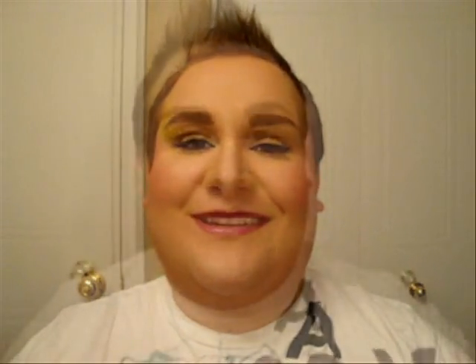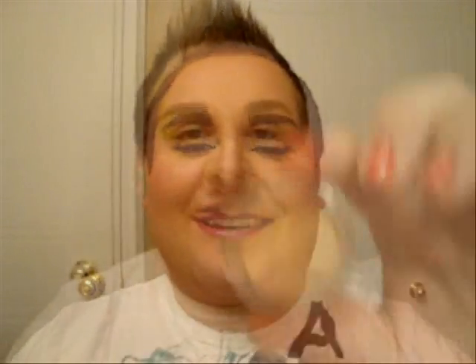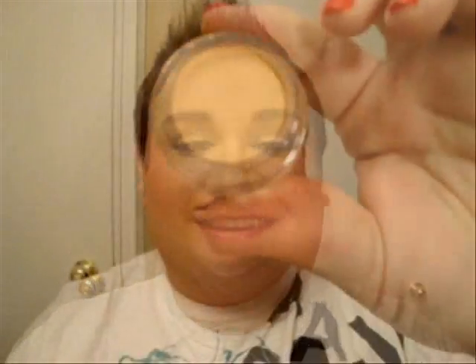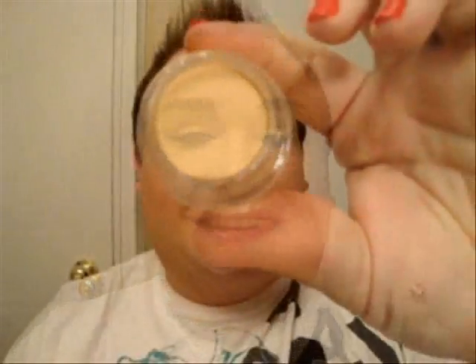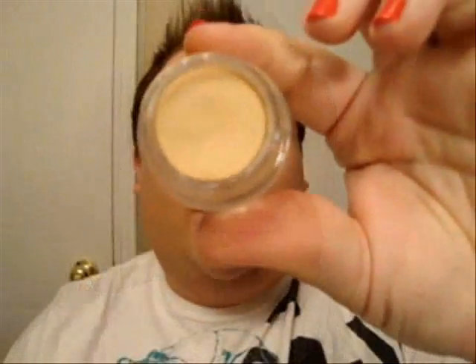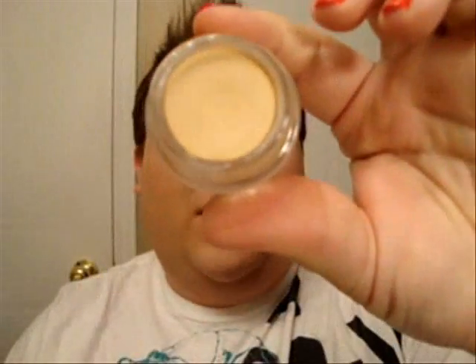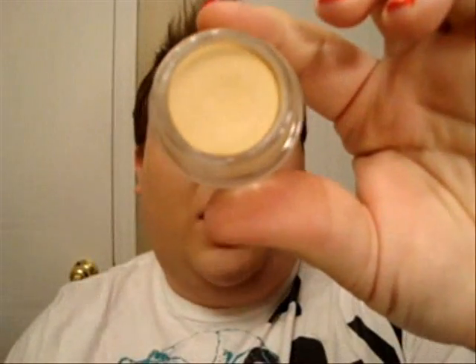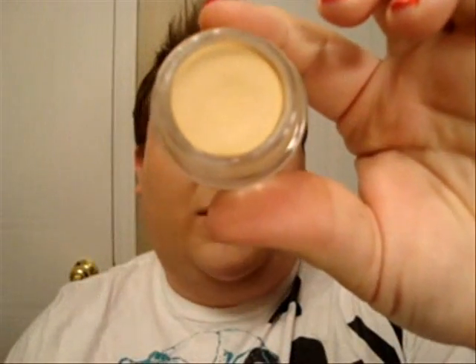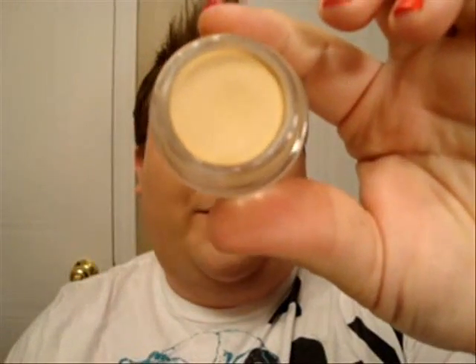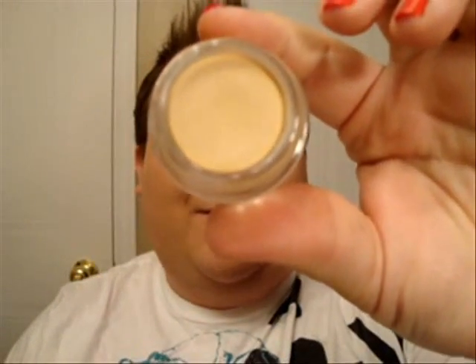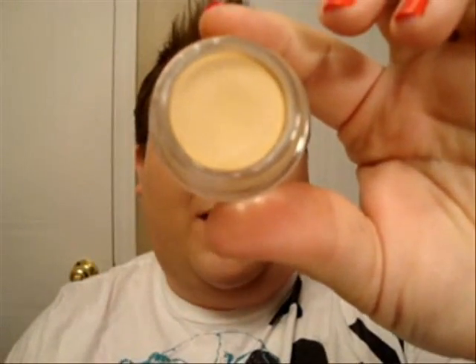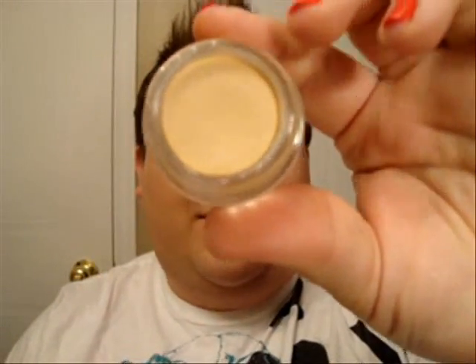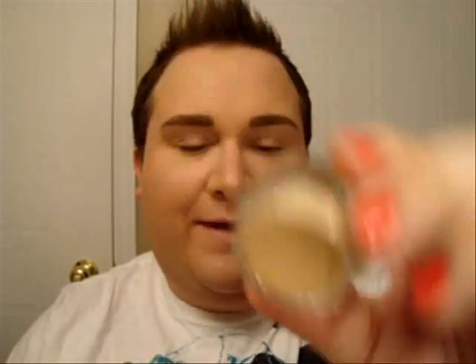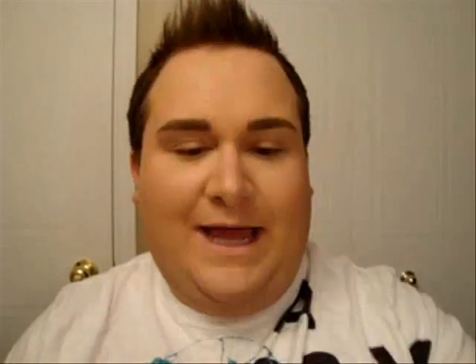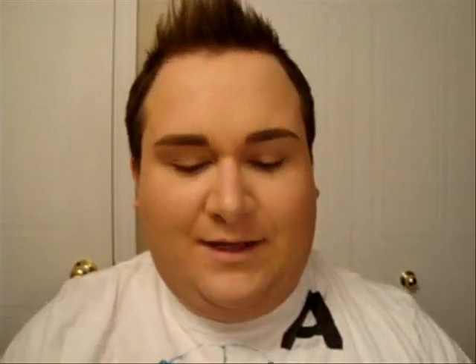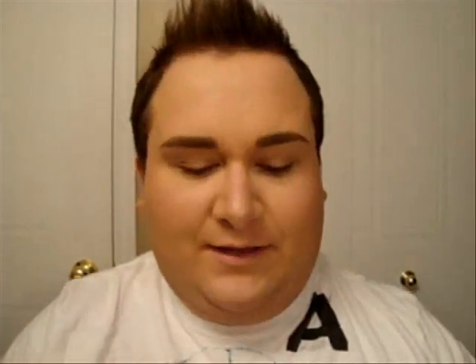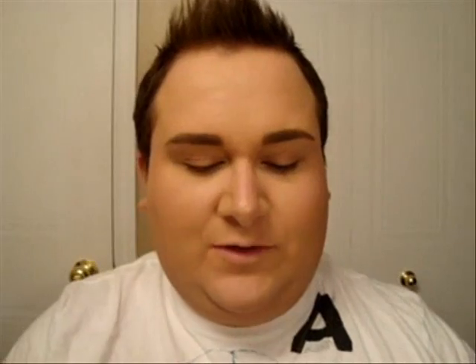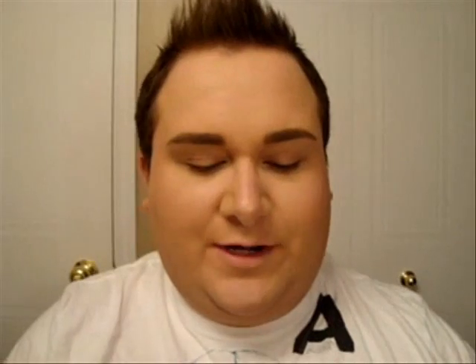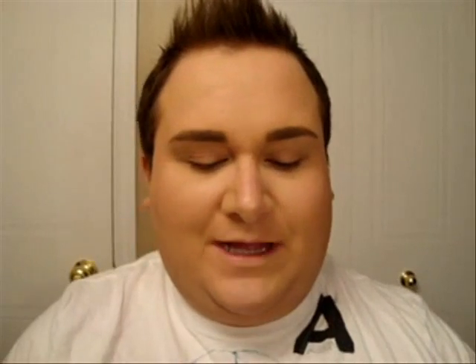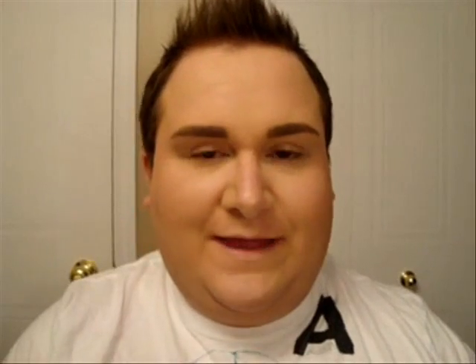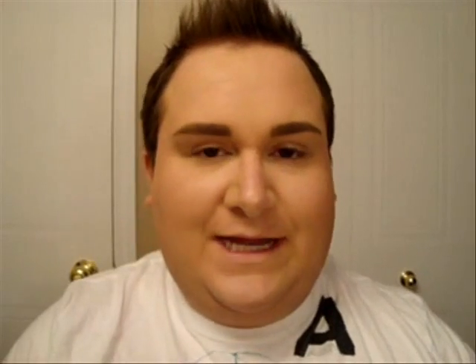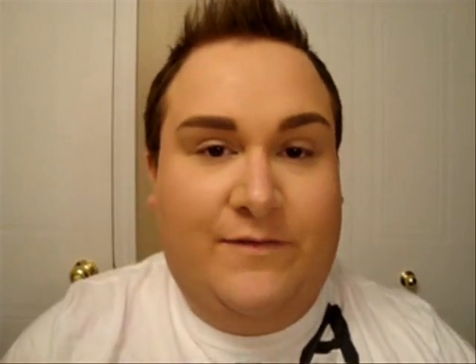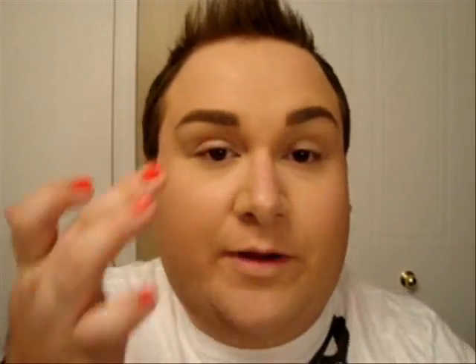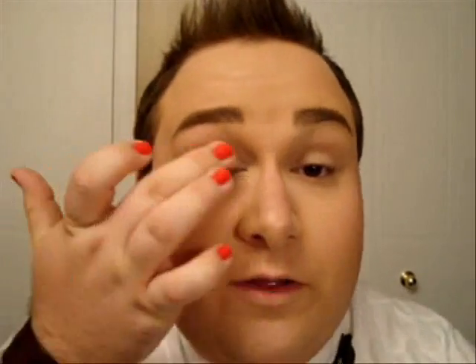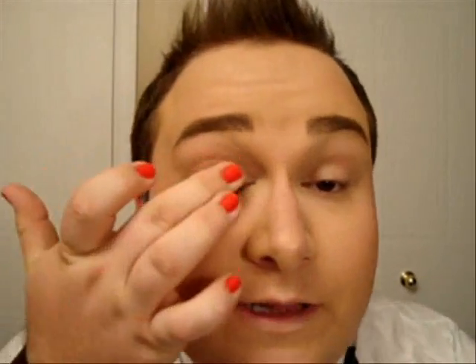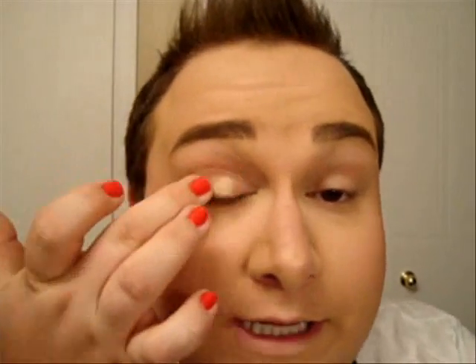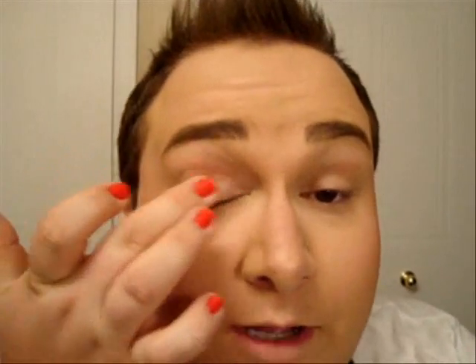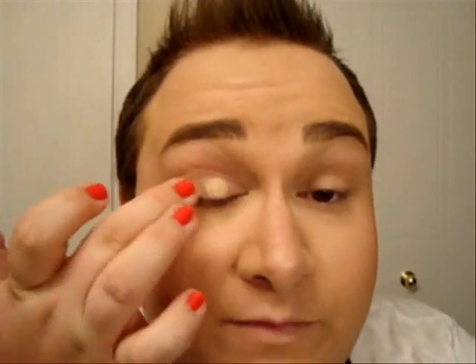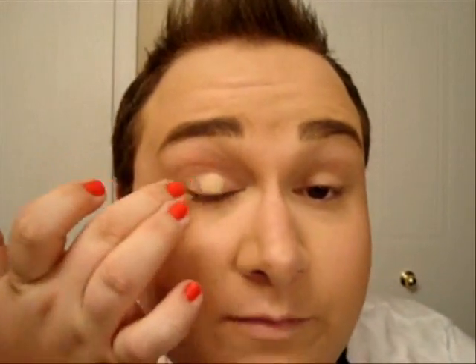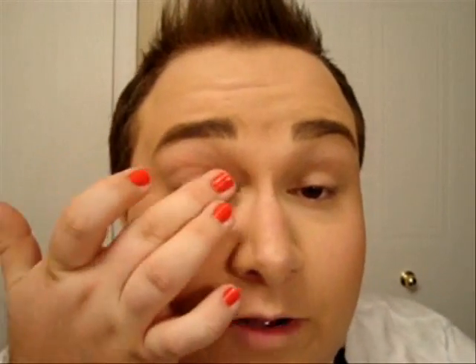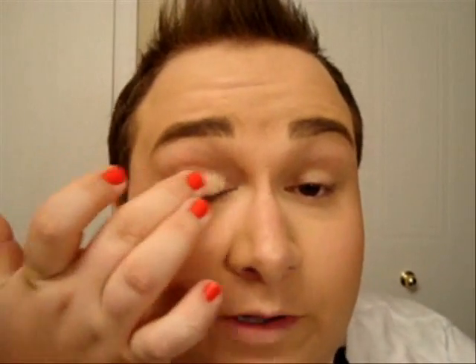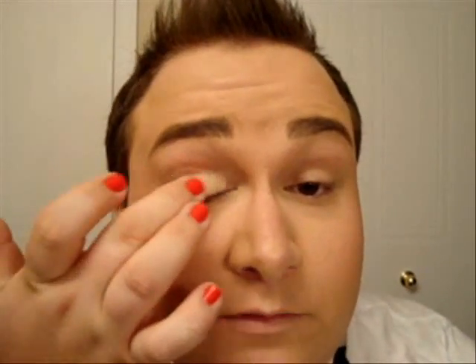I'm going to use Soft Ochre Paint Pot from MAC and you want to apply that everywhere on the lid up to the brow bone.